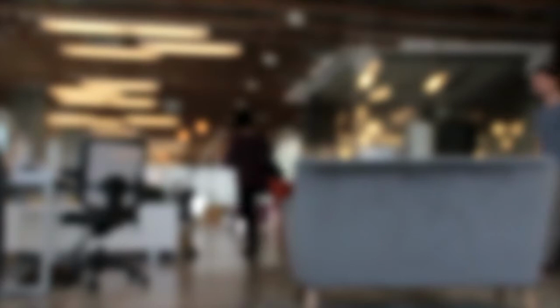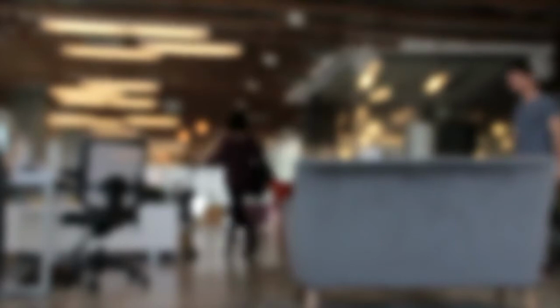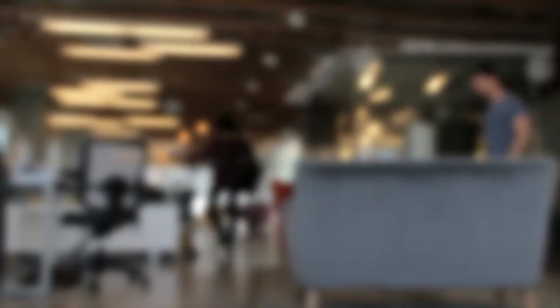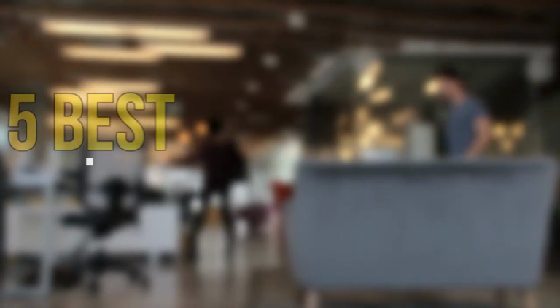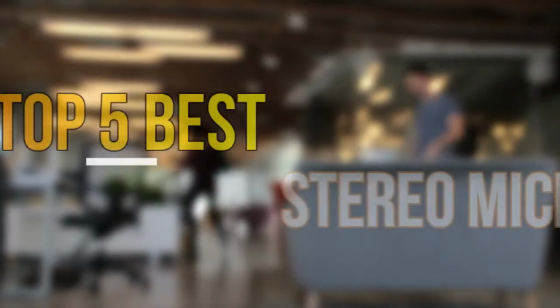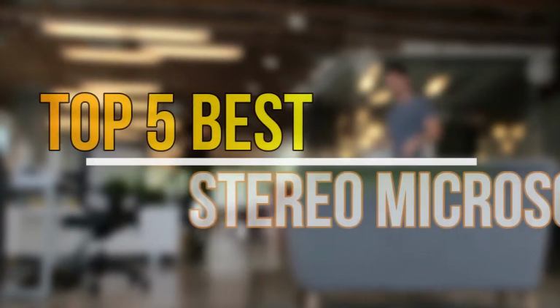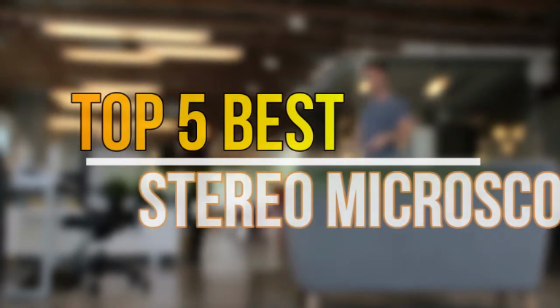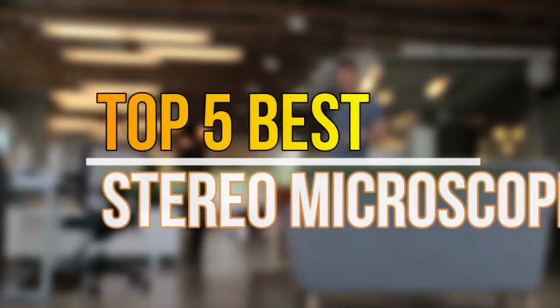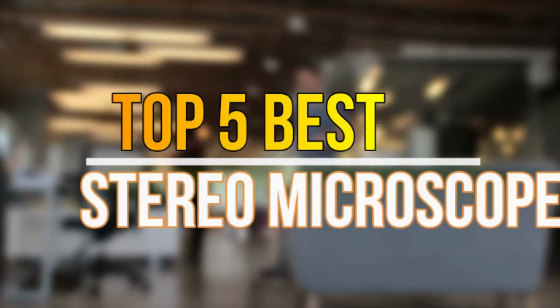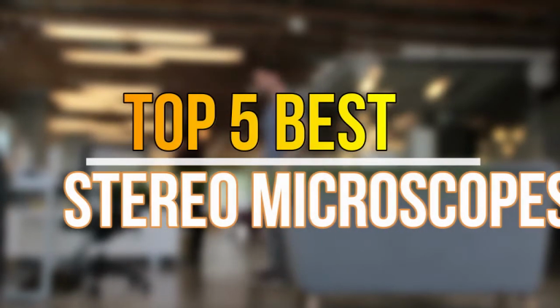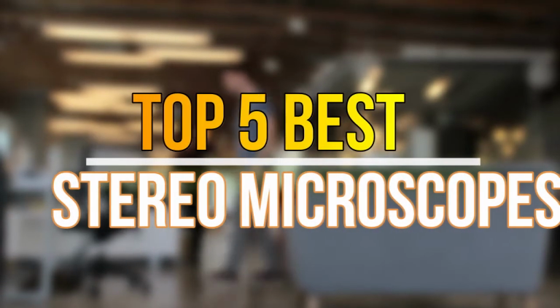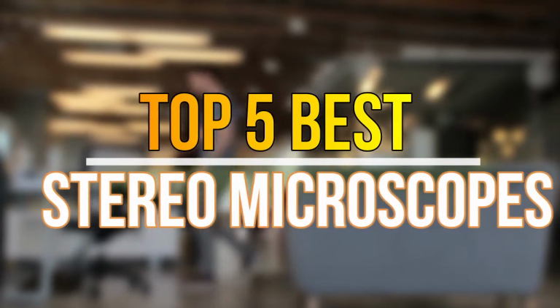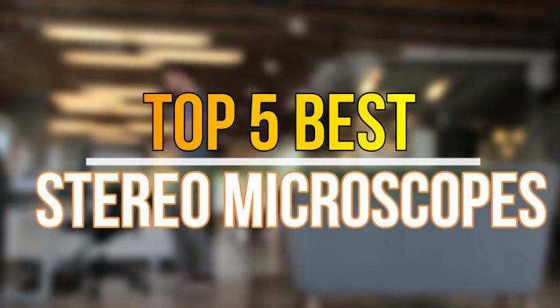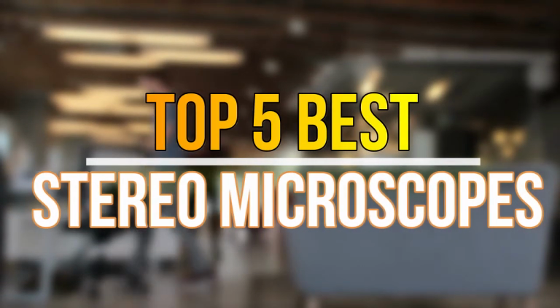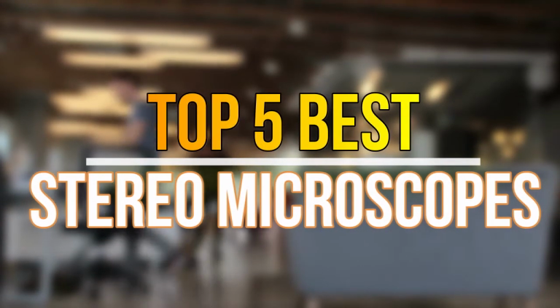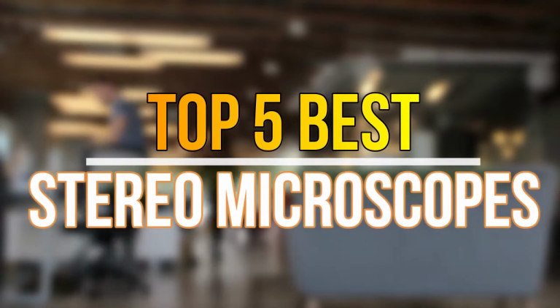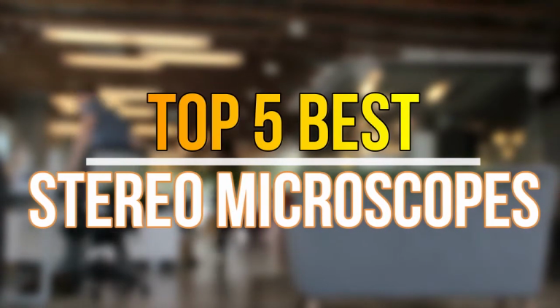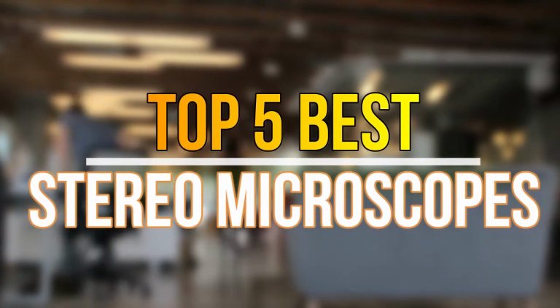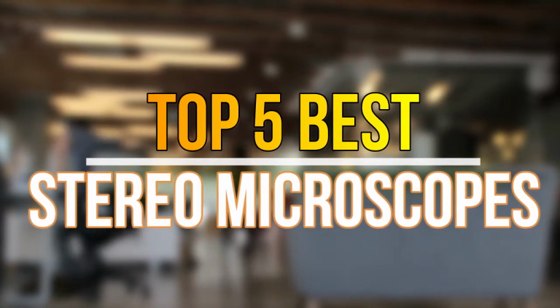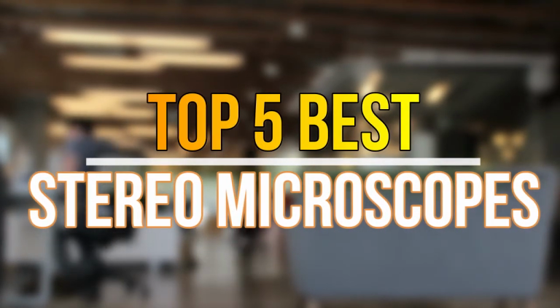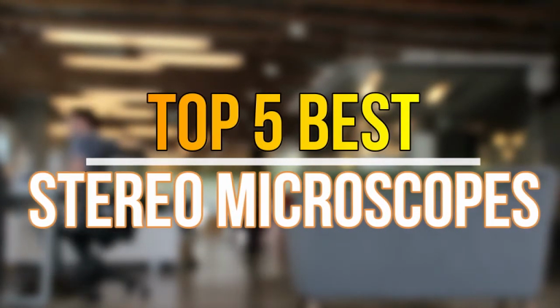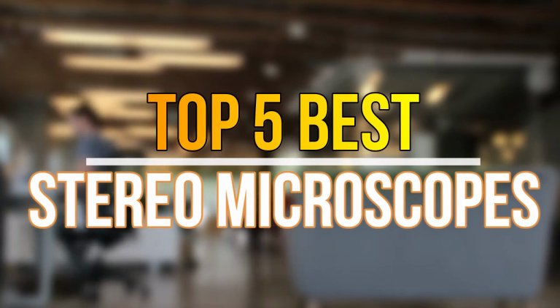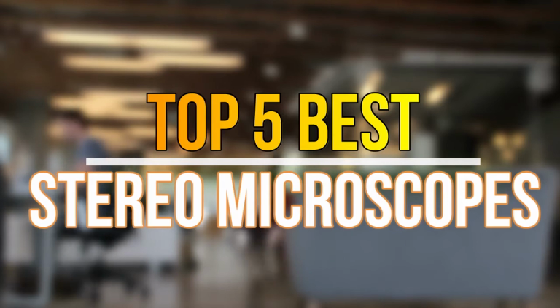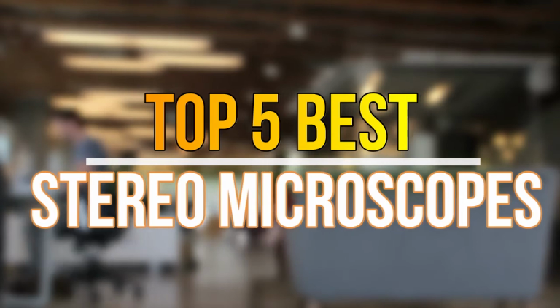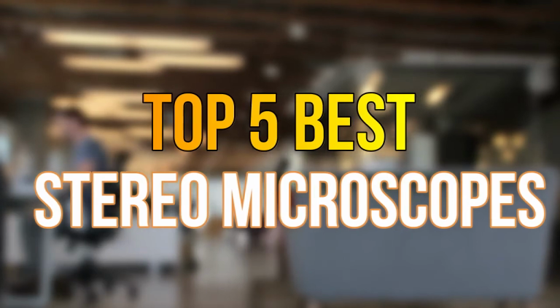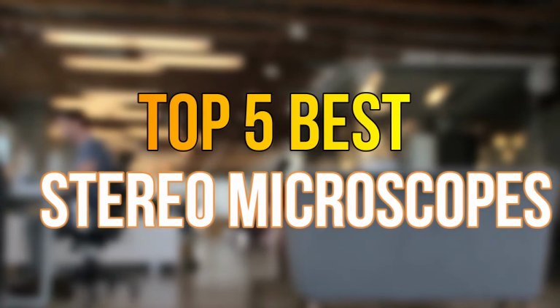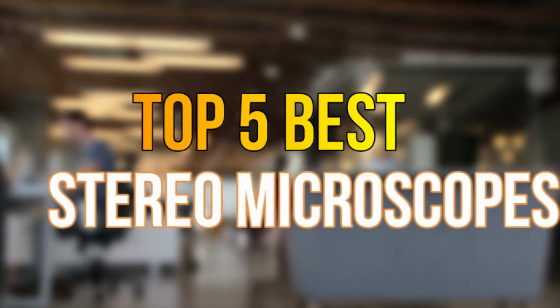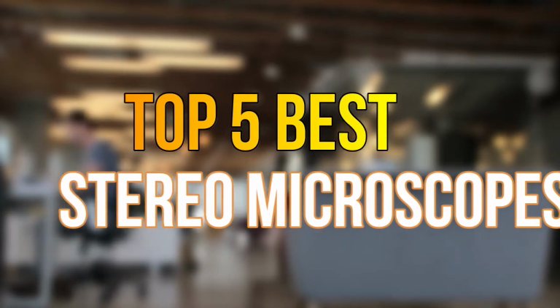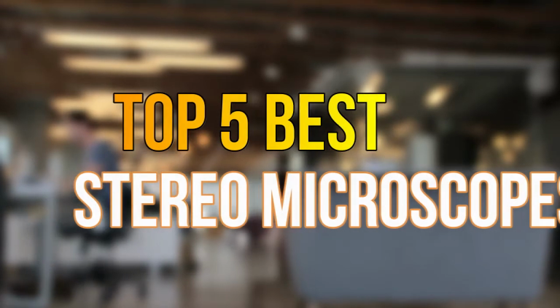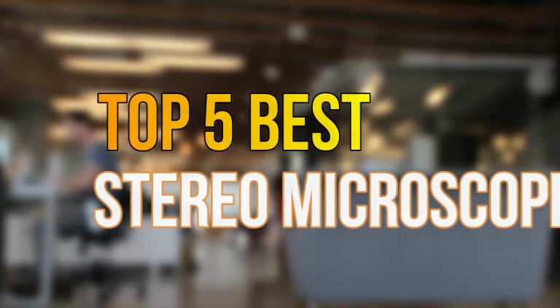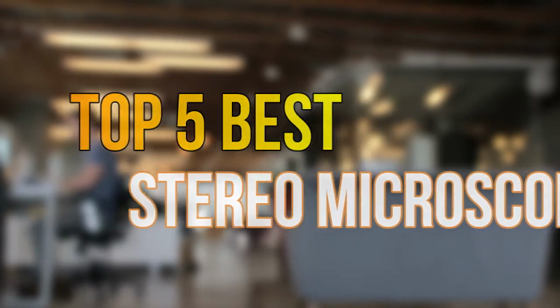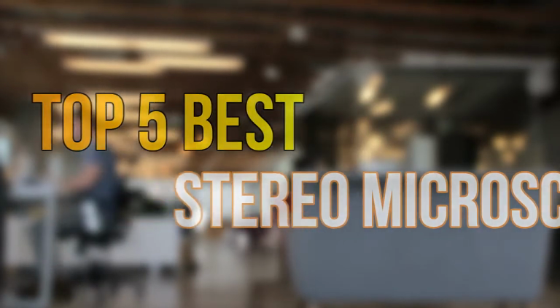Hello guys, today in this video we are going to help you to find out the best stereo microscopes in the market. Let's get started with the list.